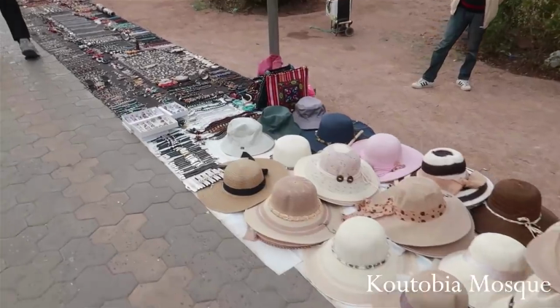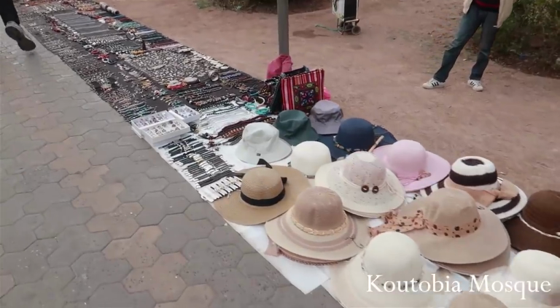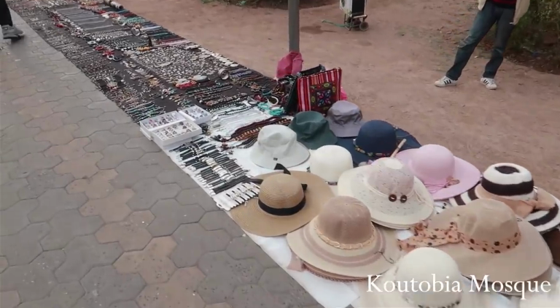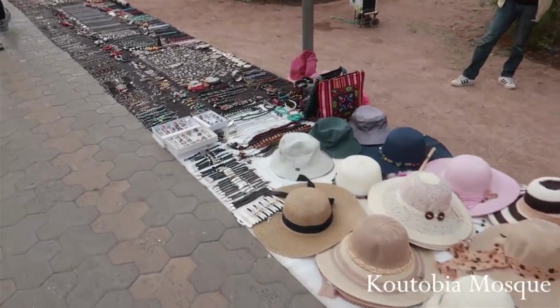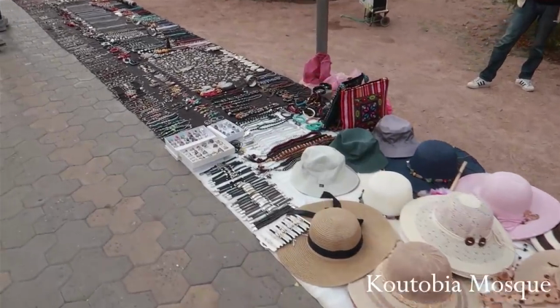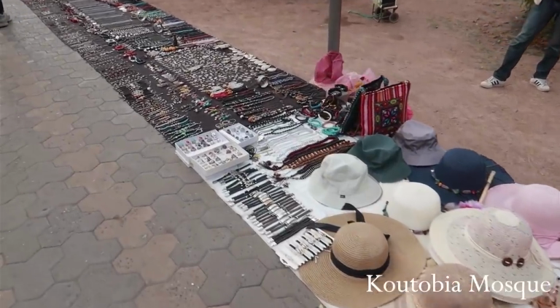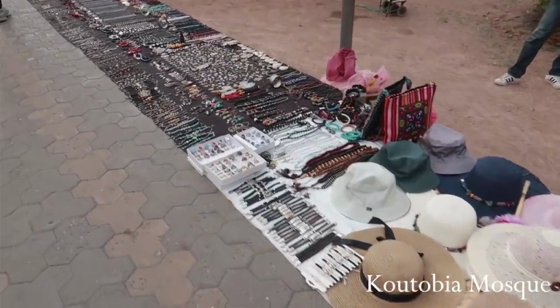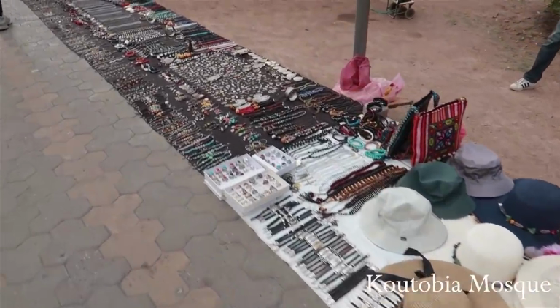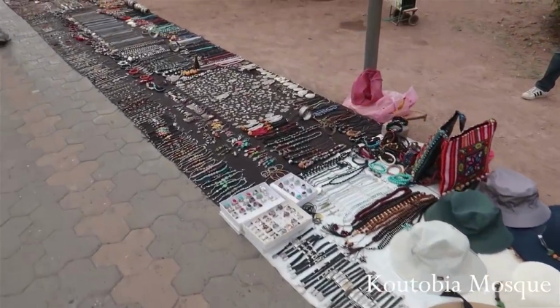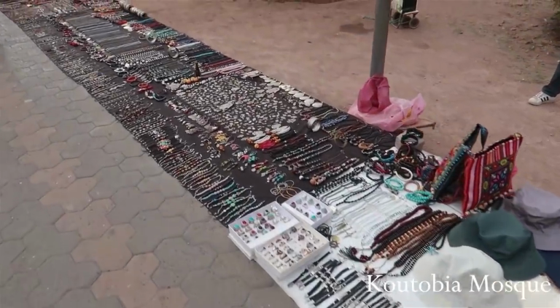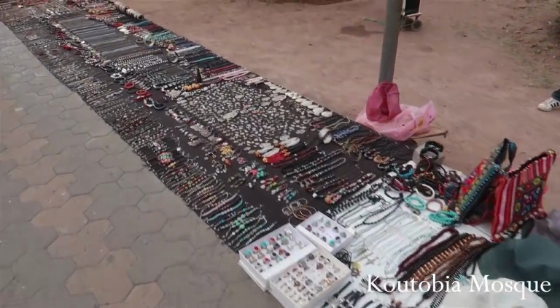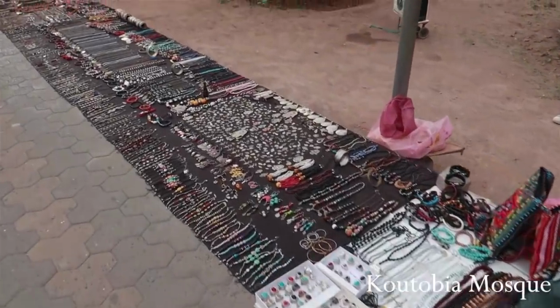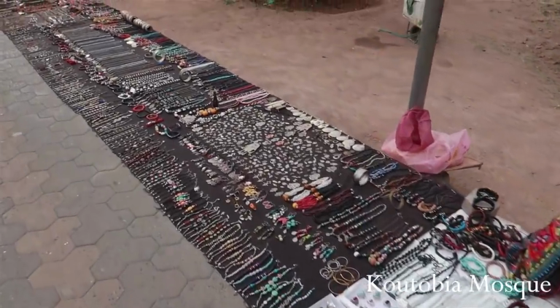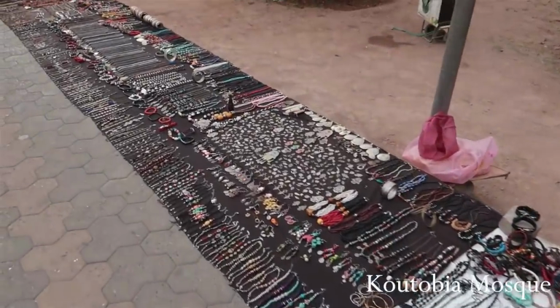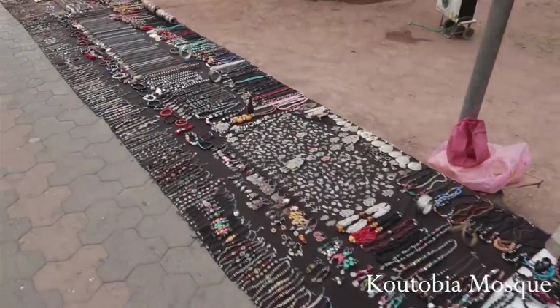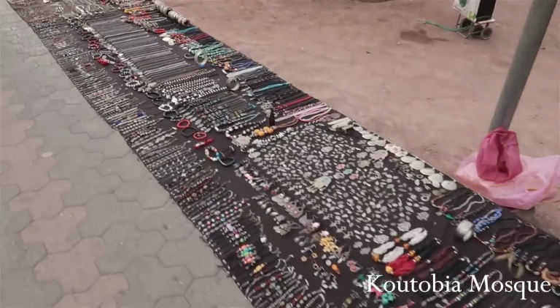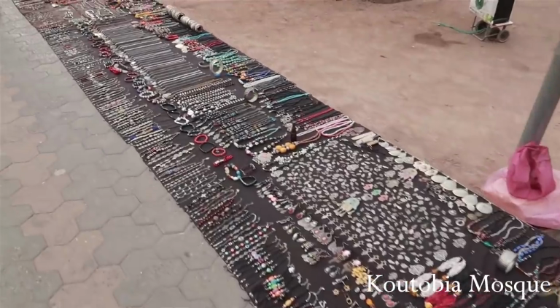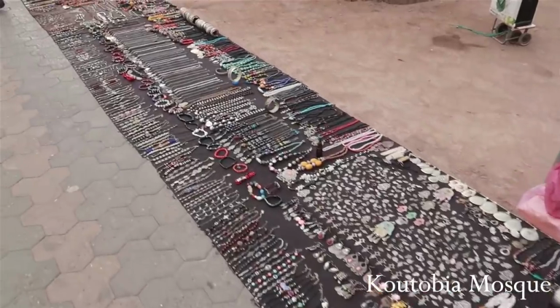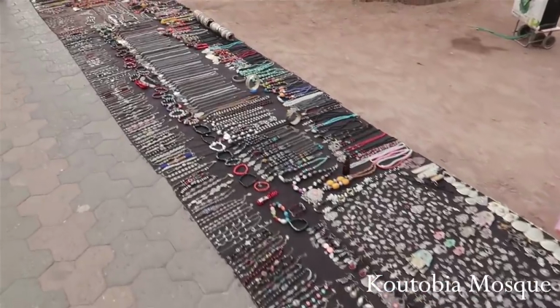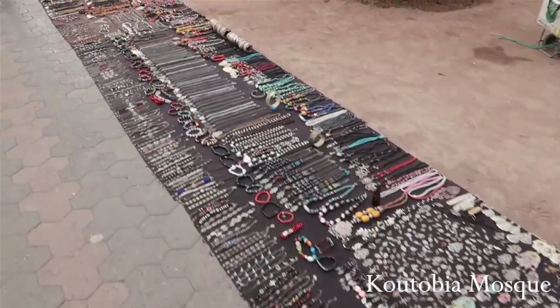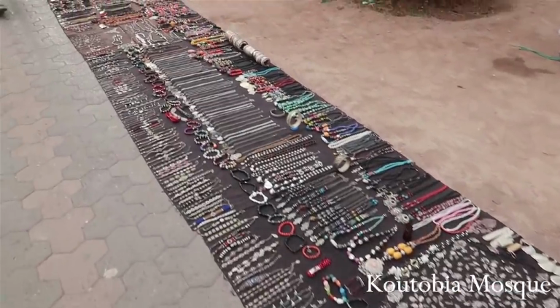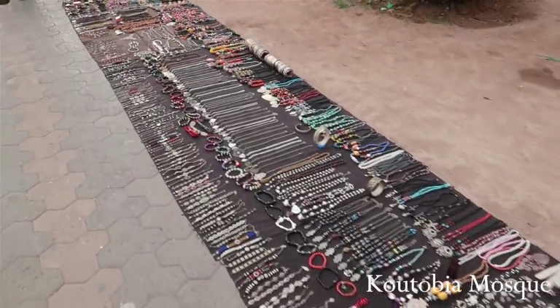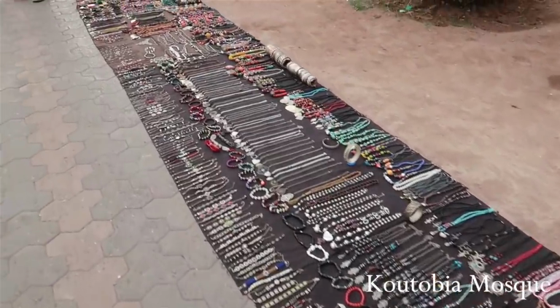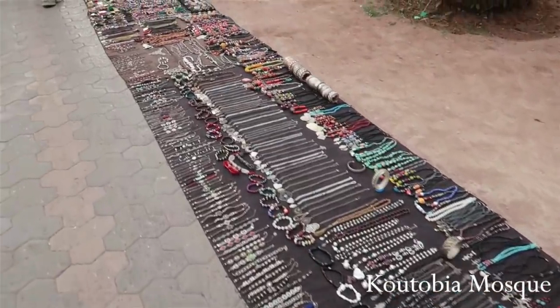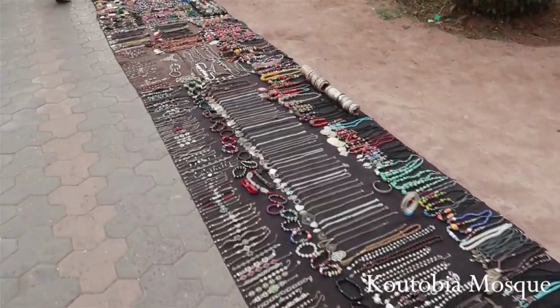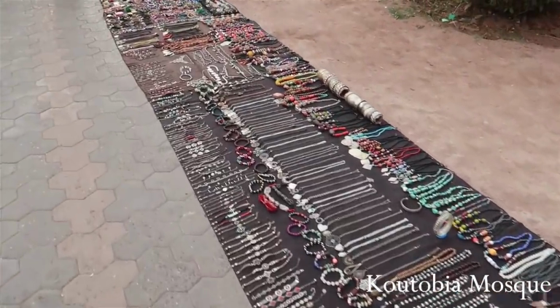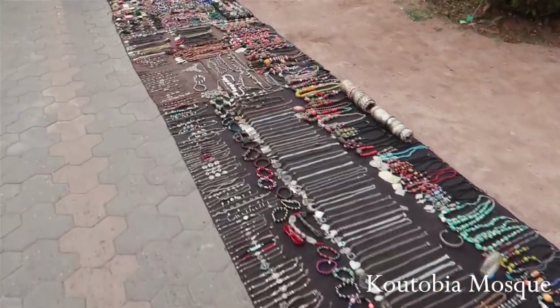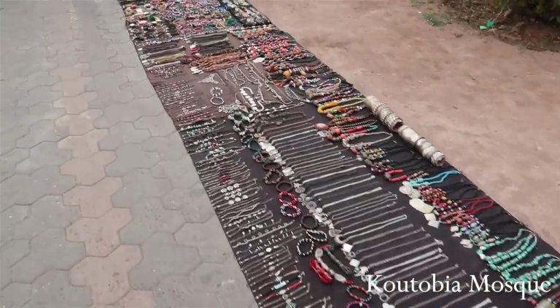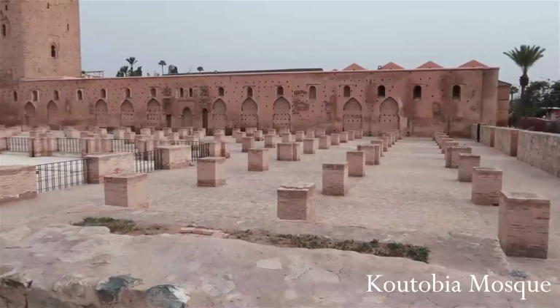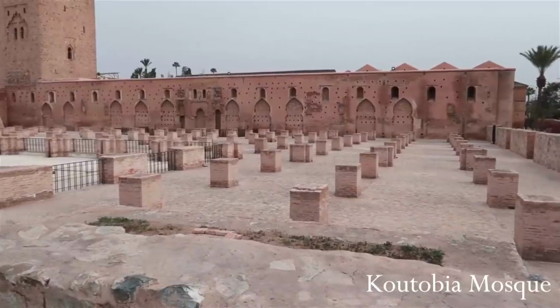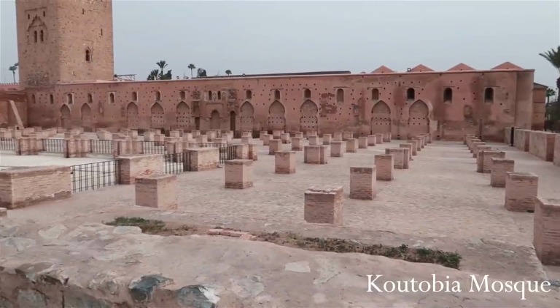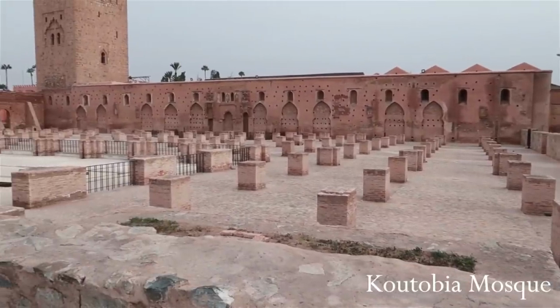Our third stop was the Koutoubia Mosque, which is the largest mosque in Marrakech.